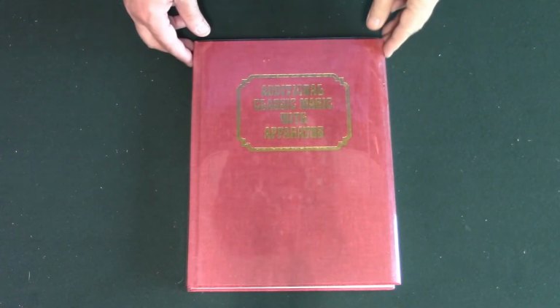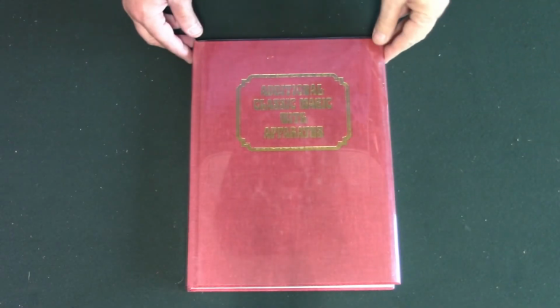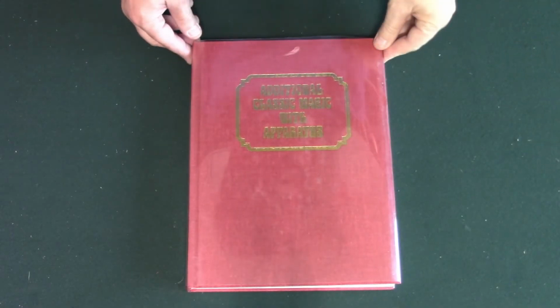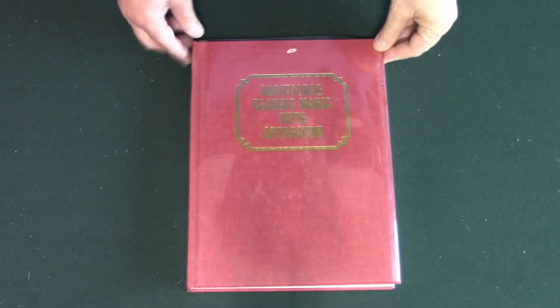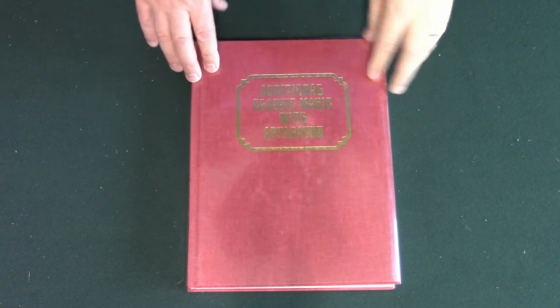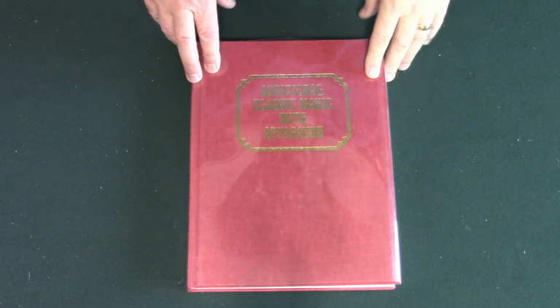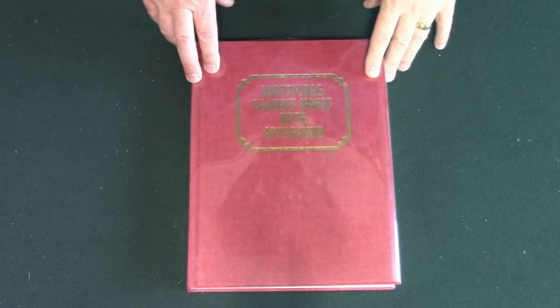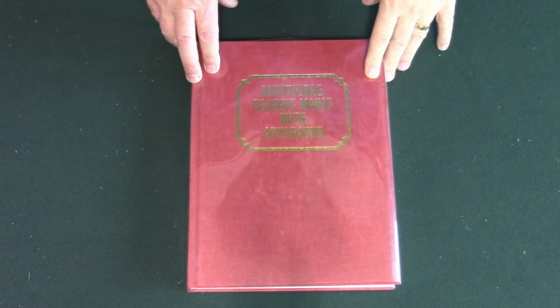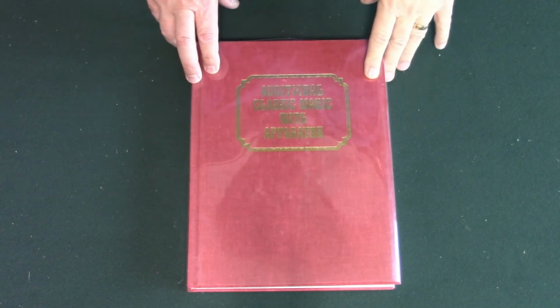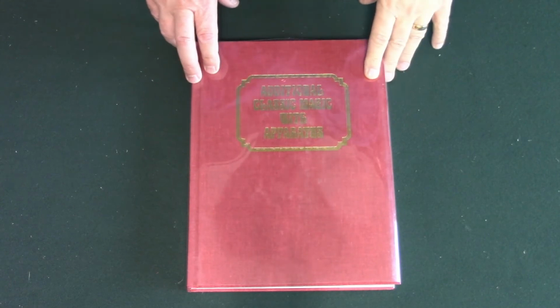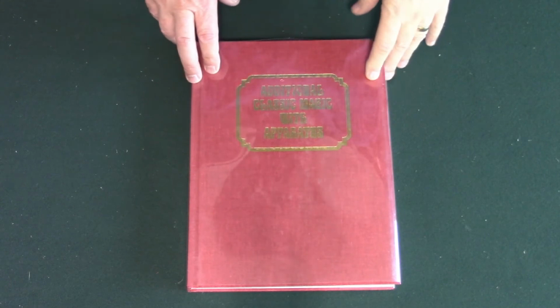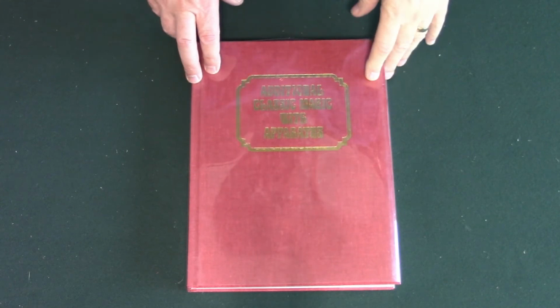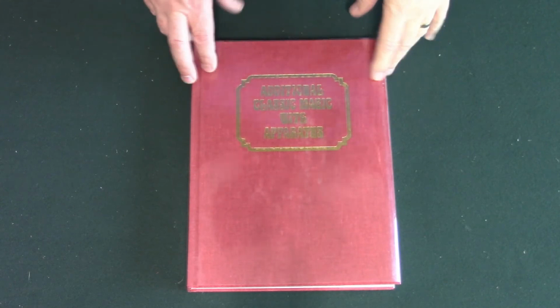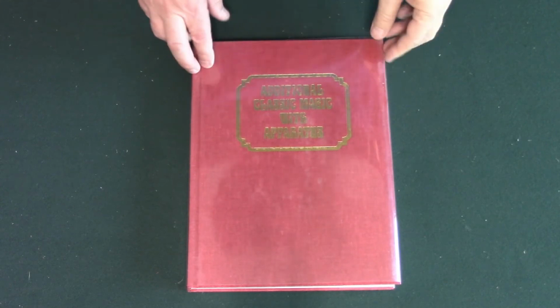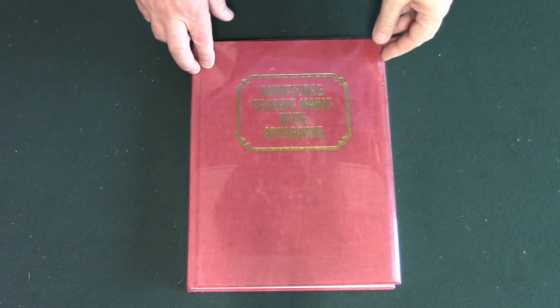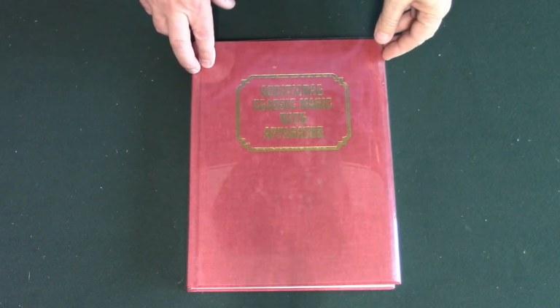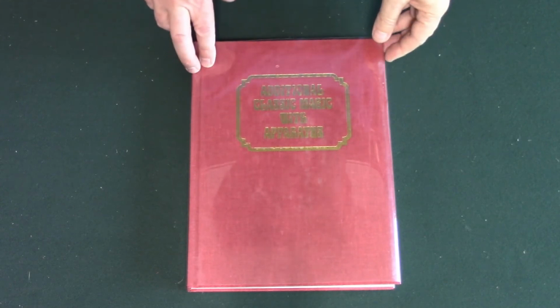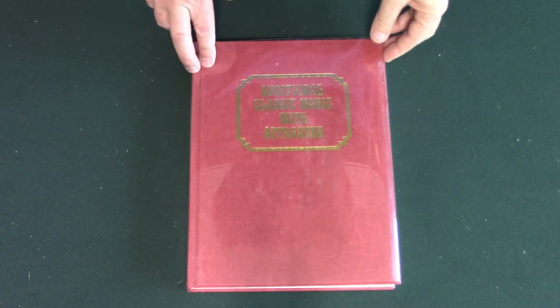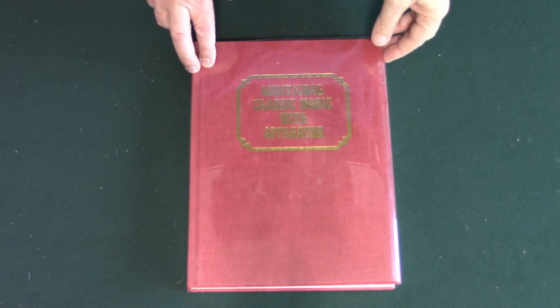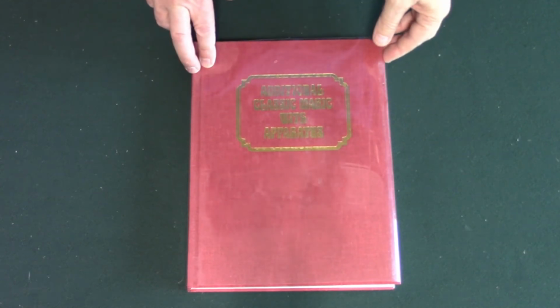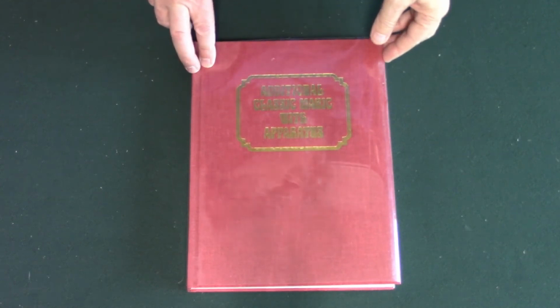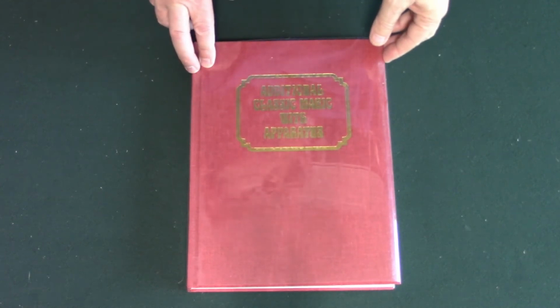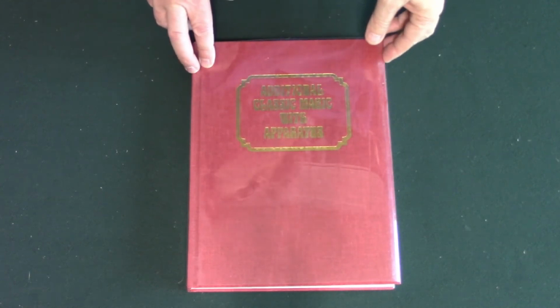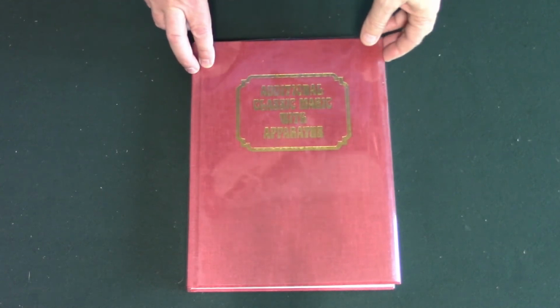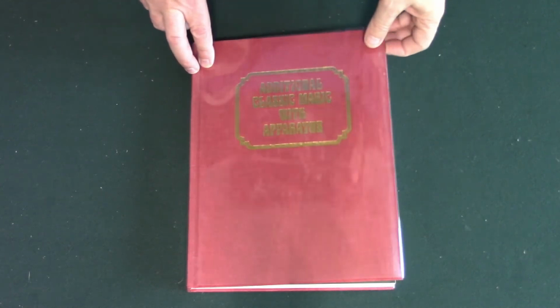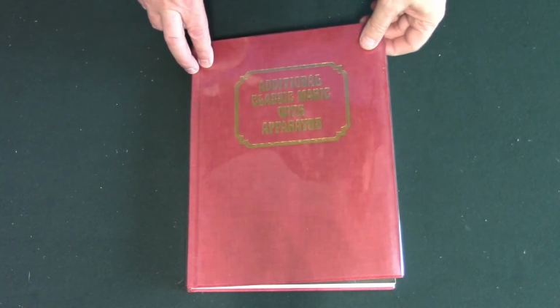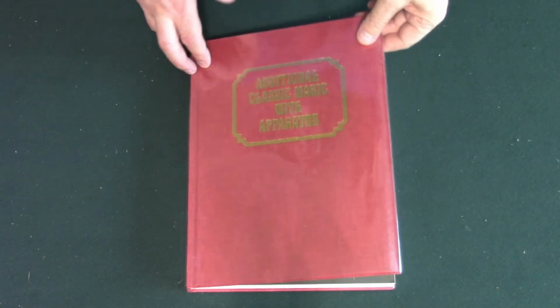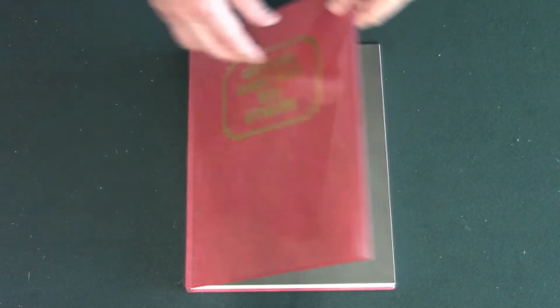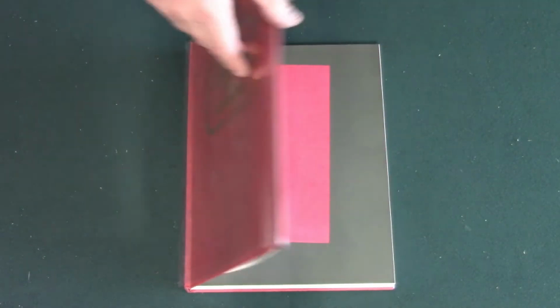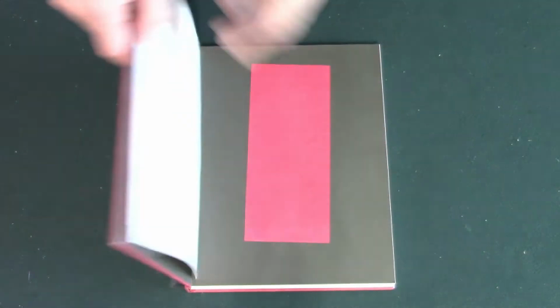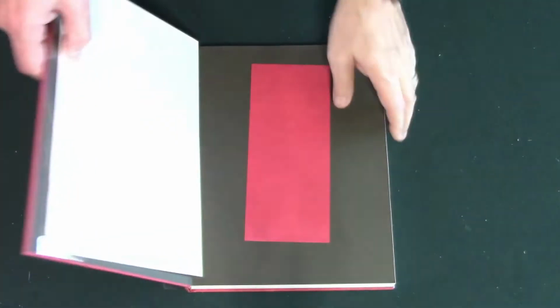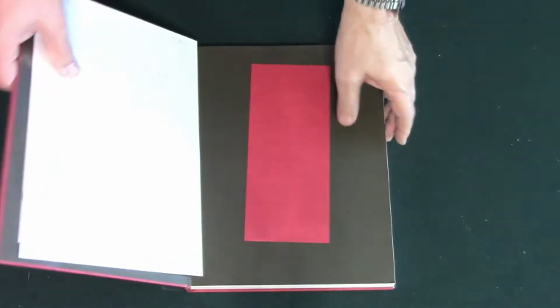Here we have book nine: Additional Classic Magic with Apparatus. This was 1998.